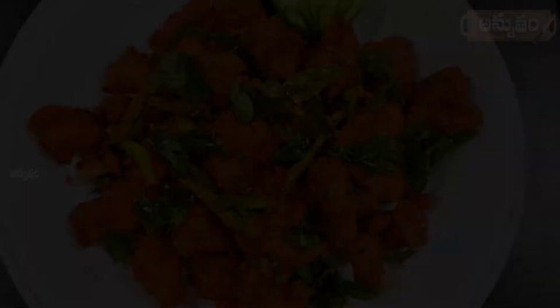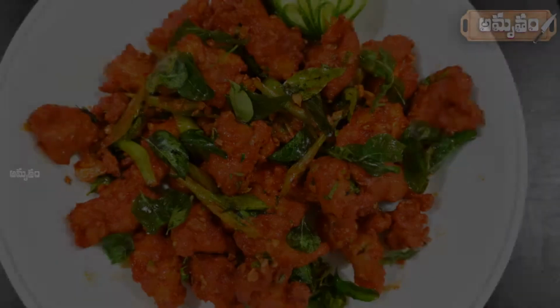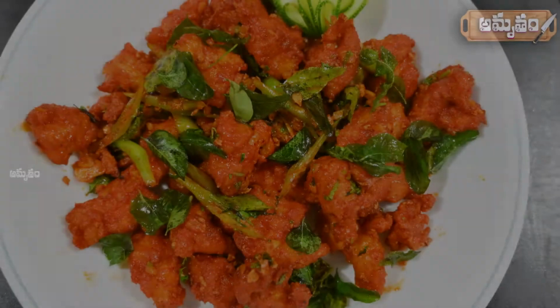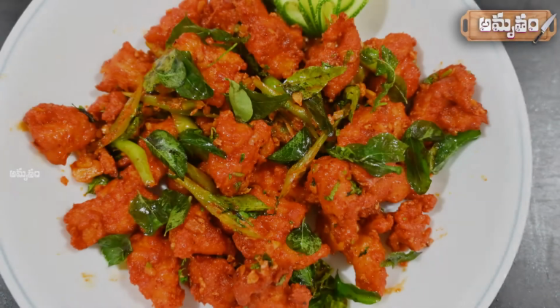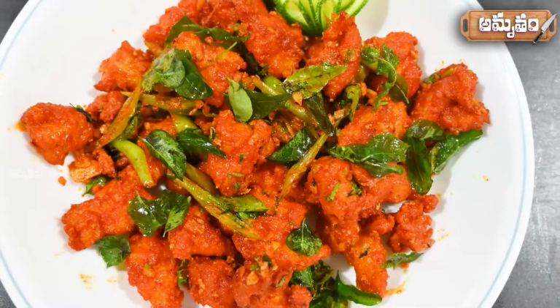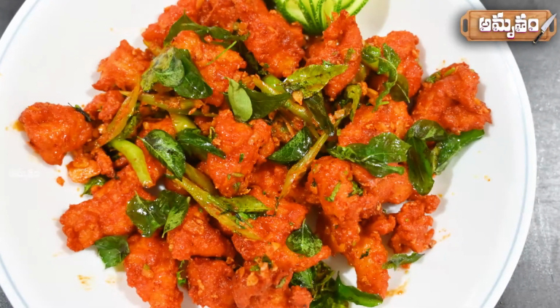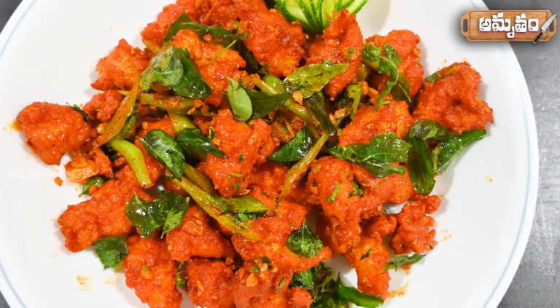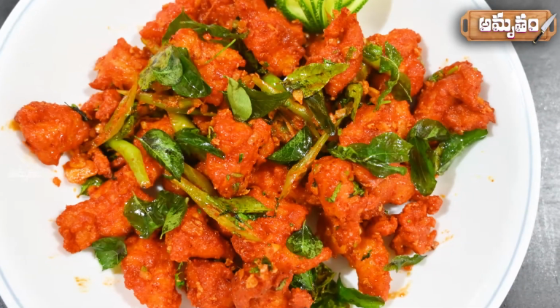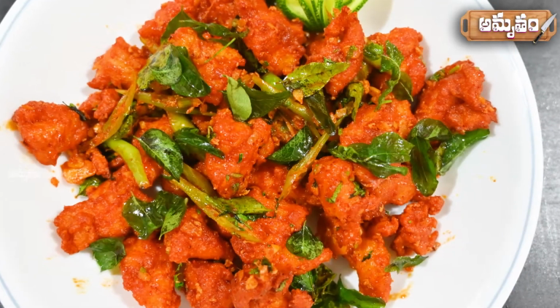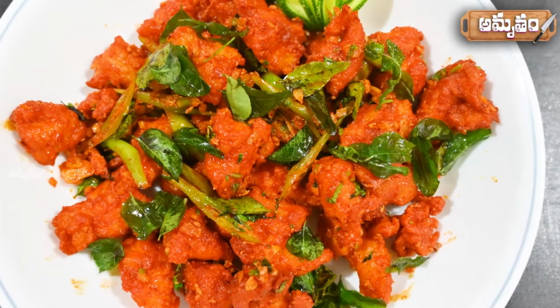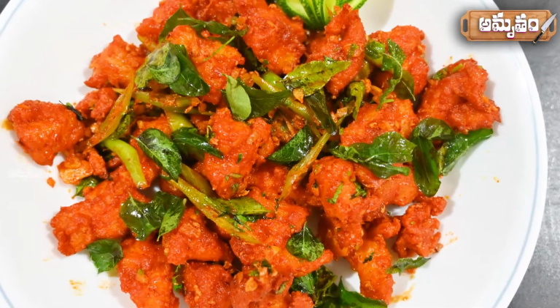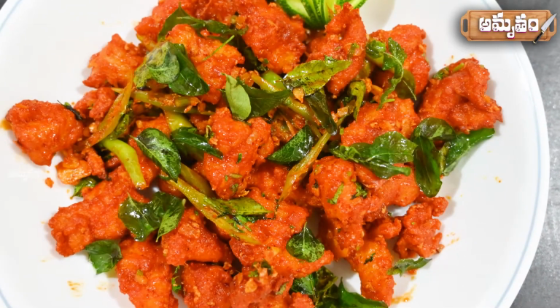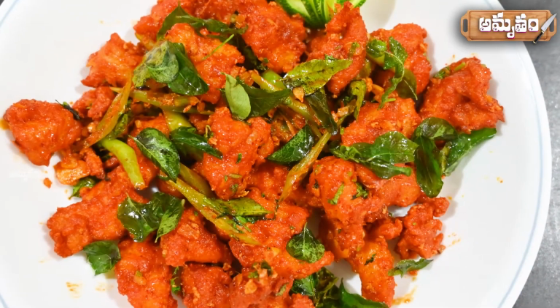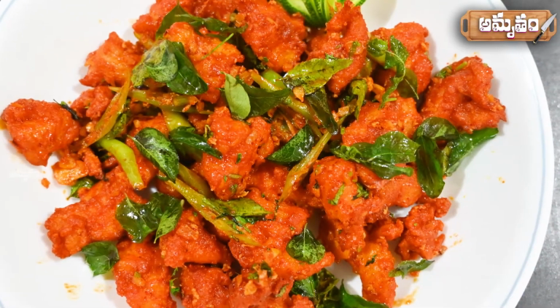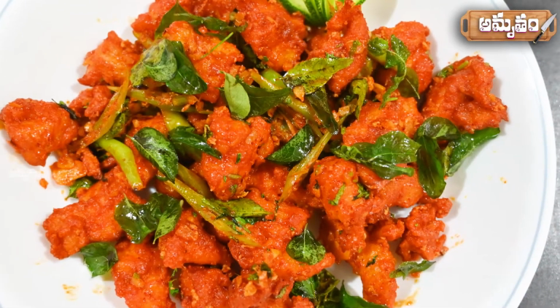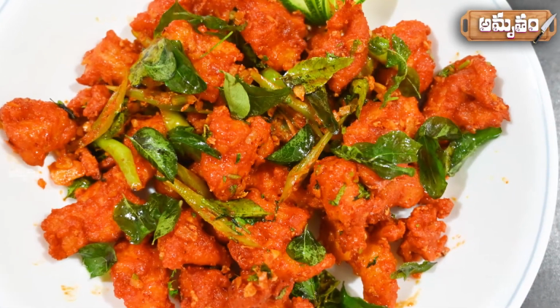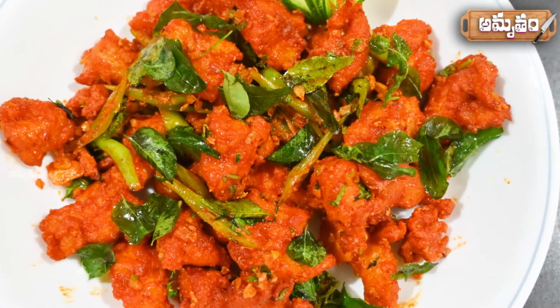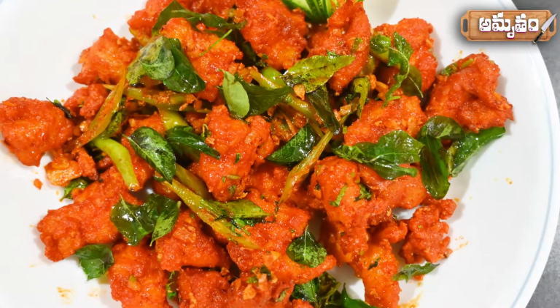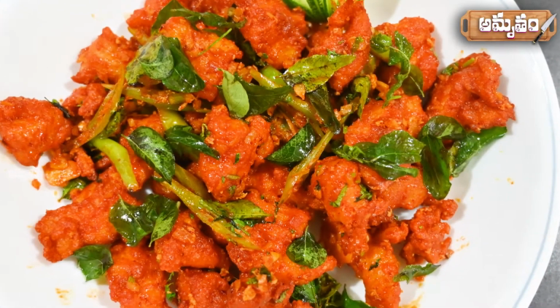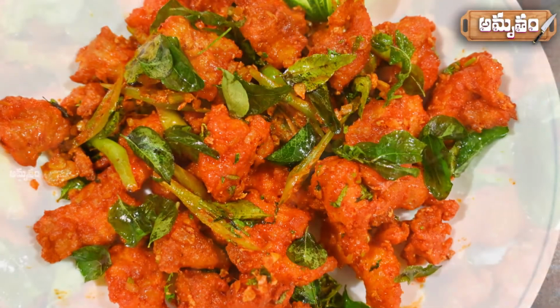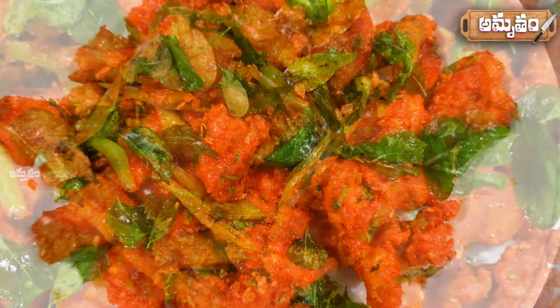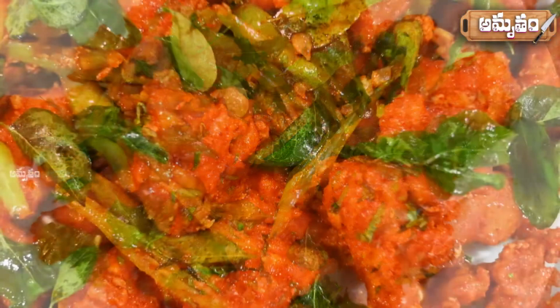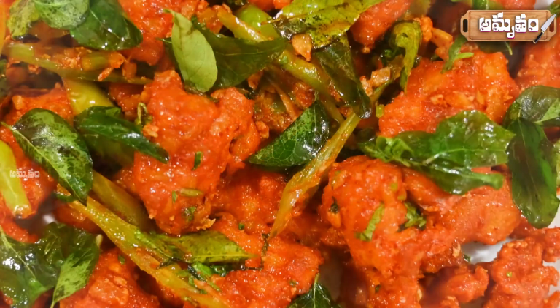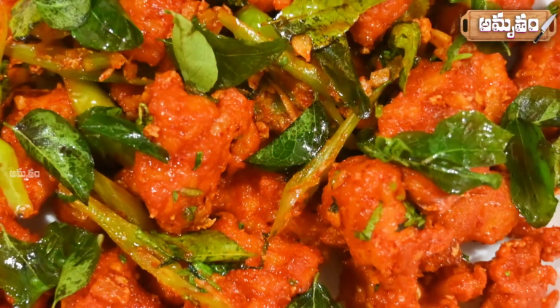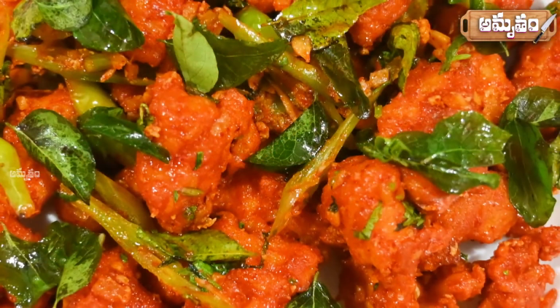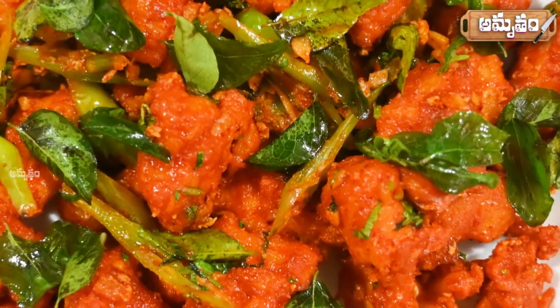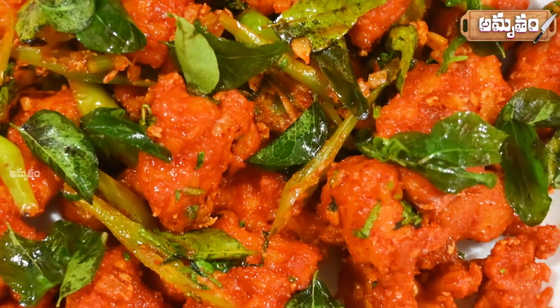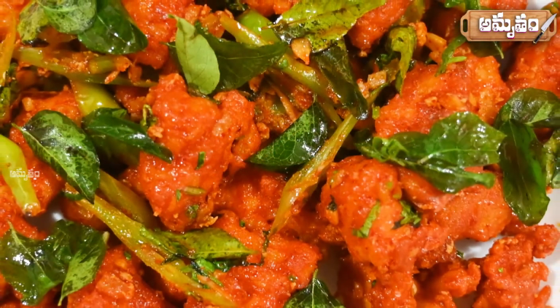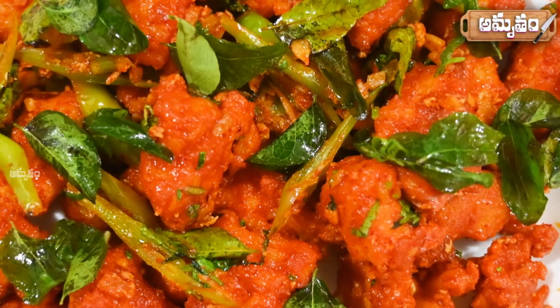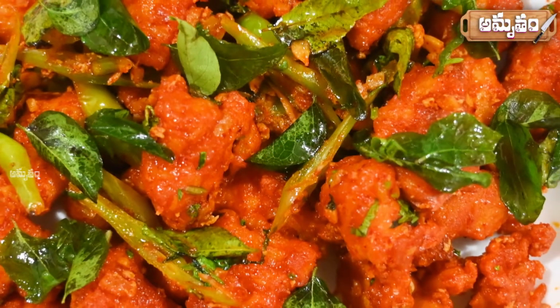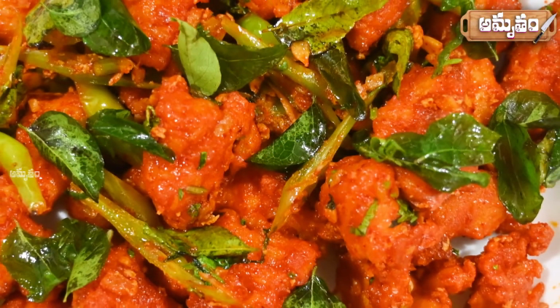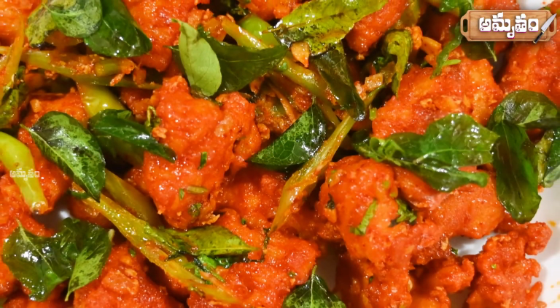Hi Friends! Welcome to Amrutam! This is my special recipe for chicken lovers' all-time favorite chicken 65.